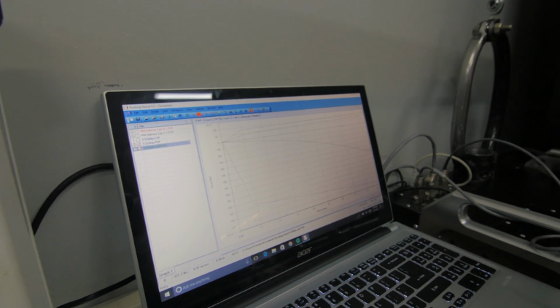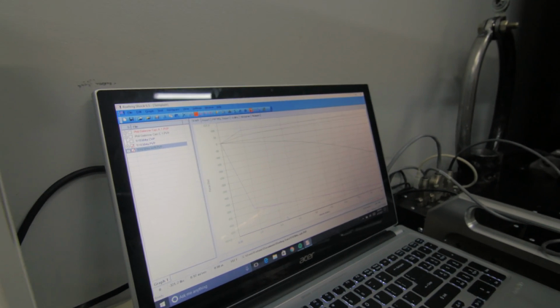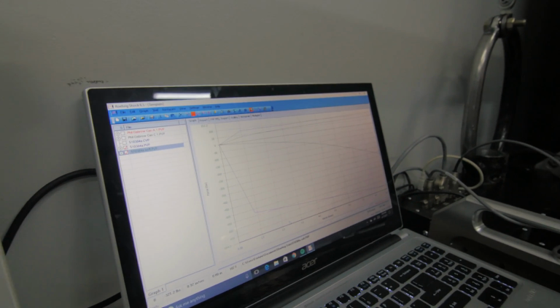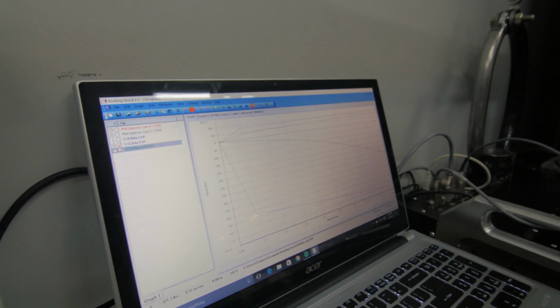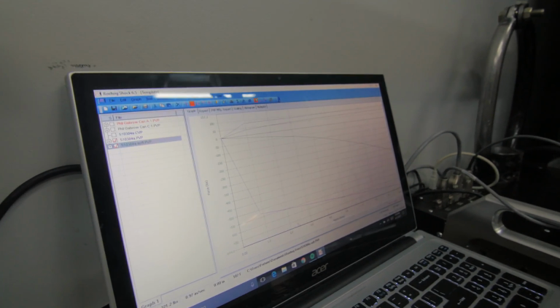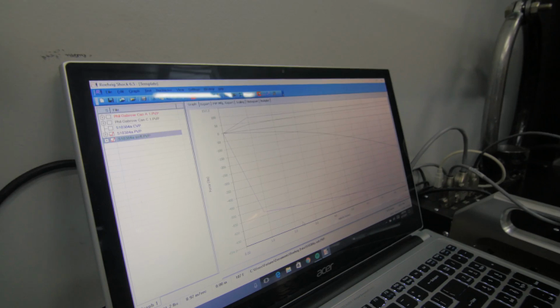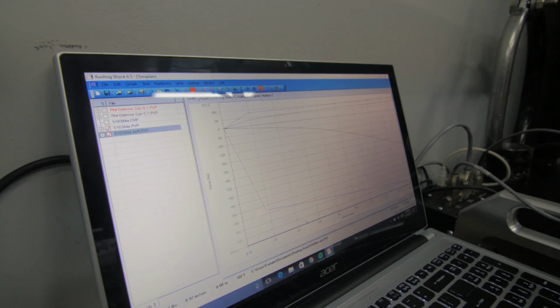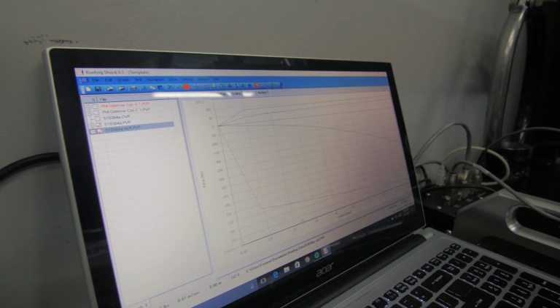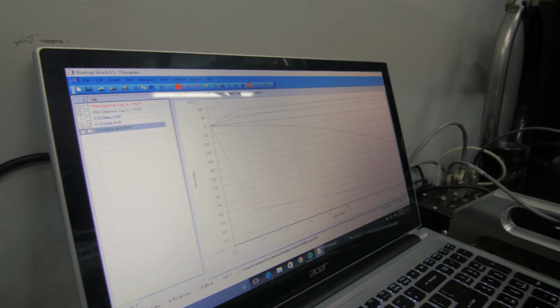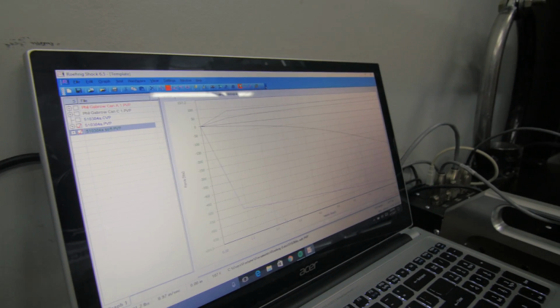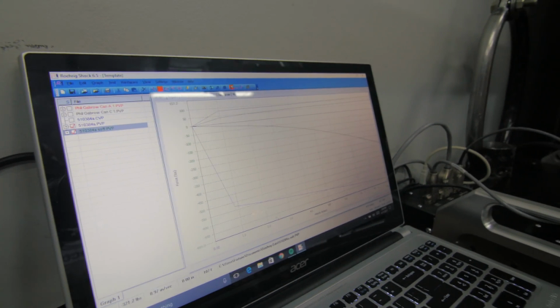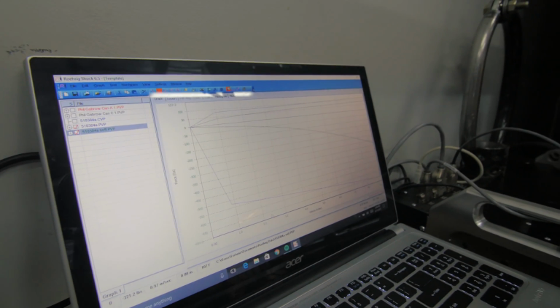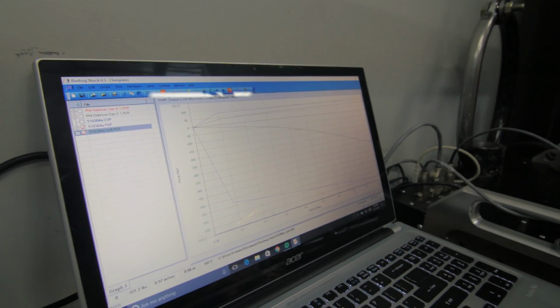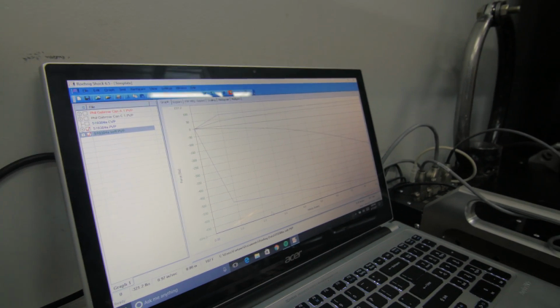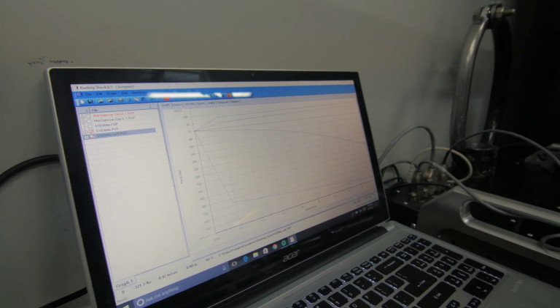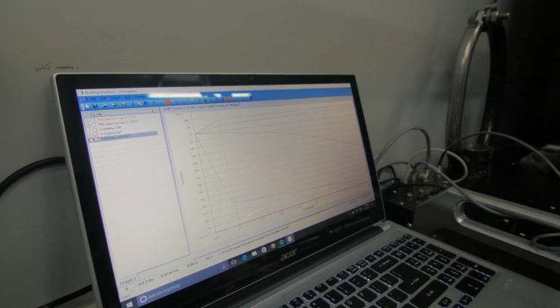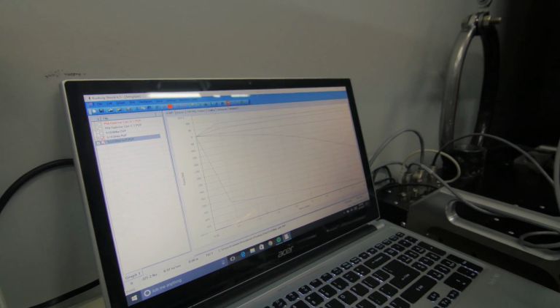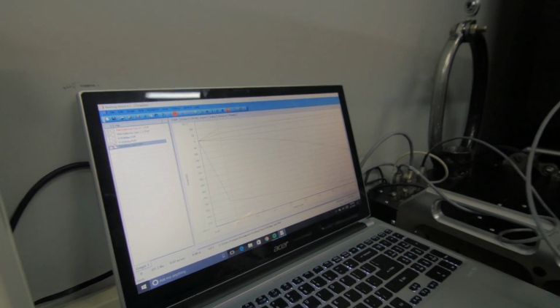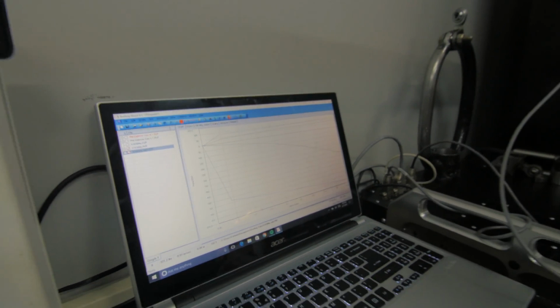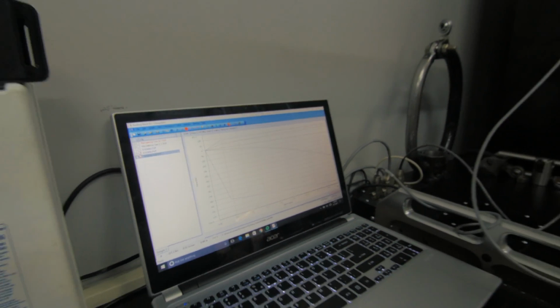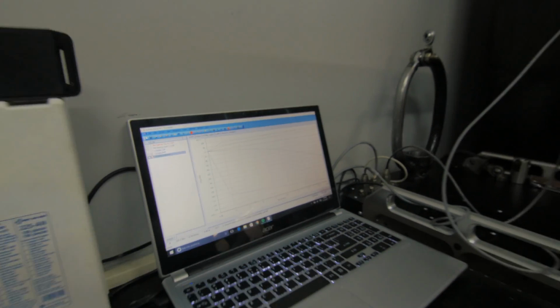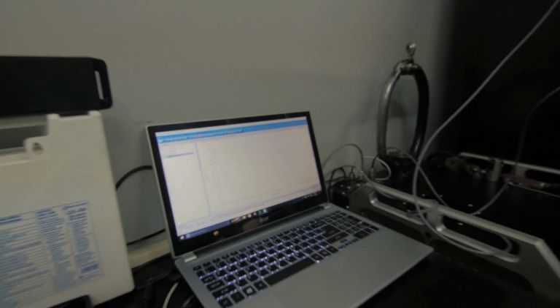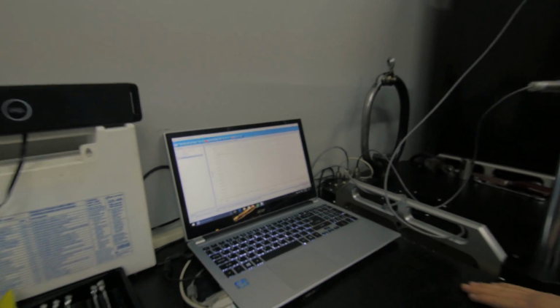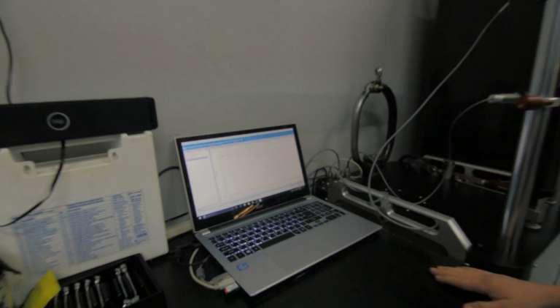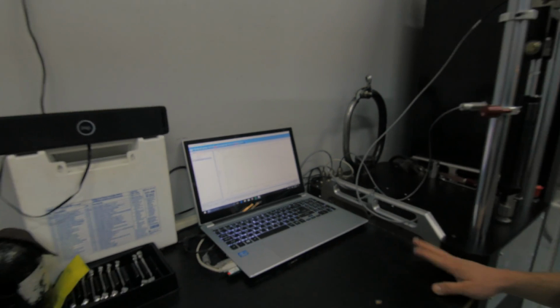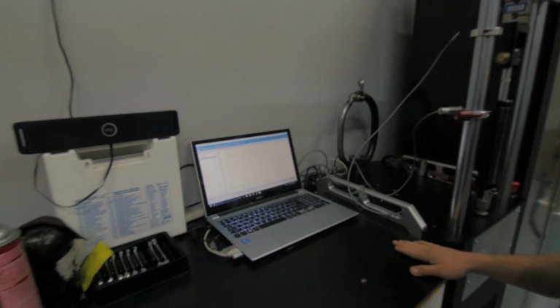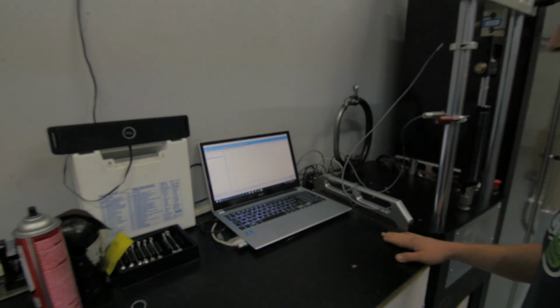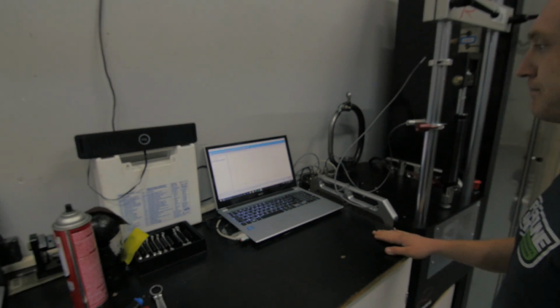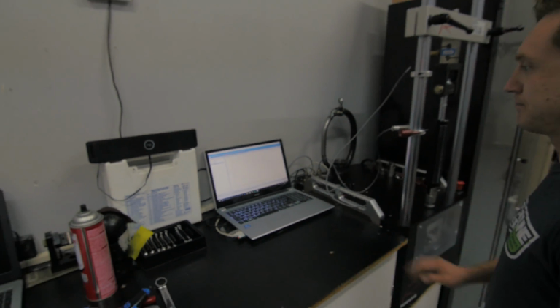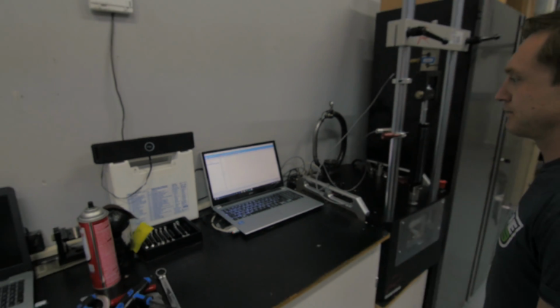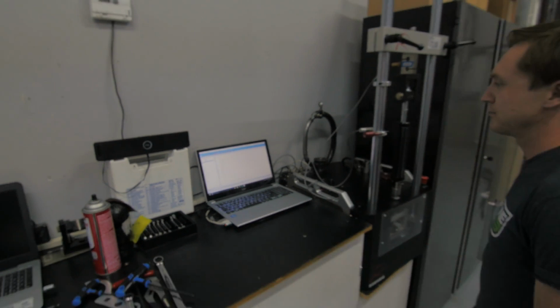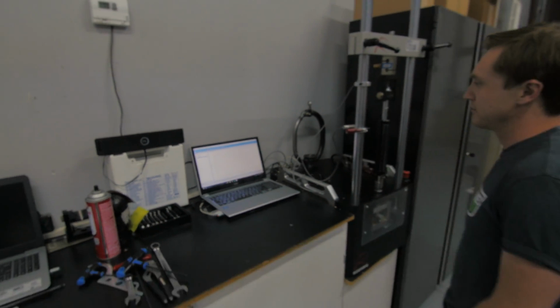That basically just shows the range from full soft to full hard. This one is for a BRZ and it's one of the front corners. That's really cool.